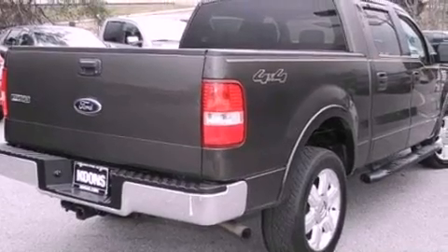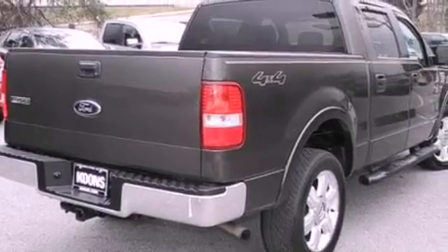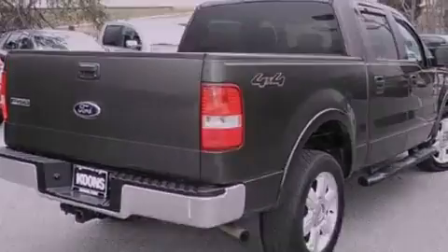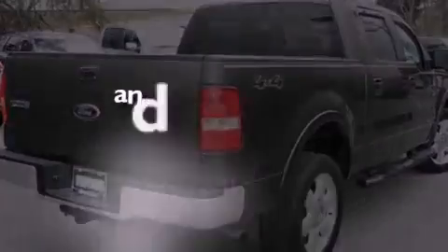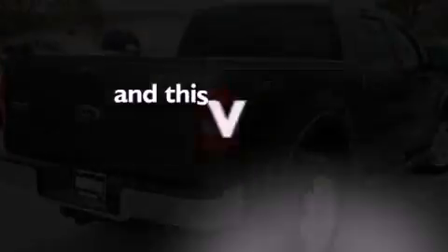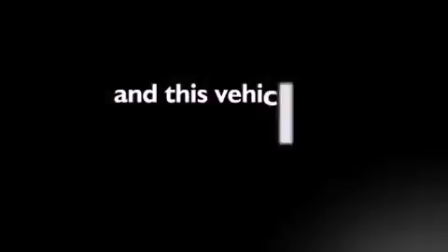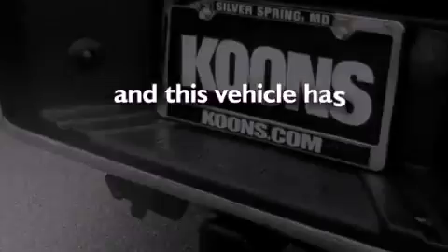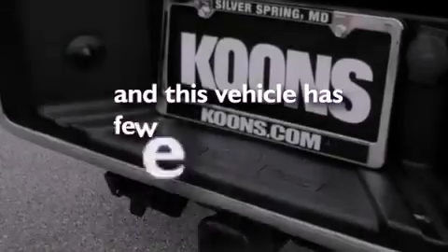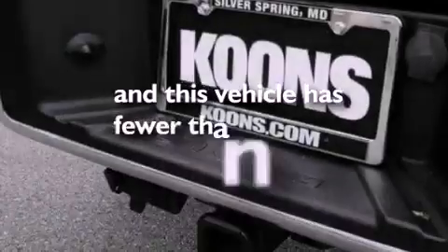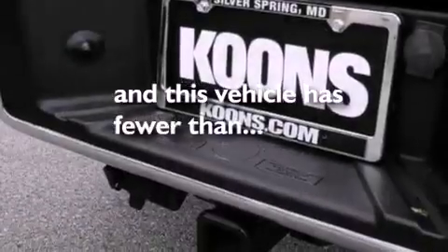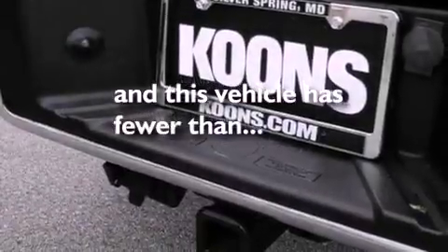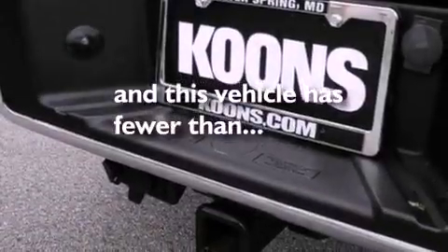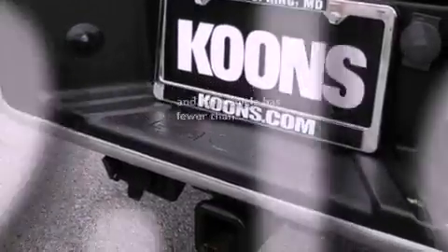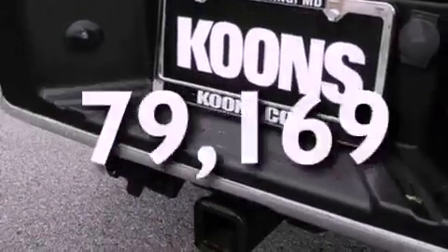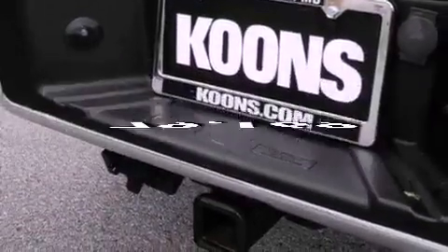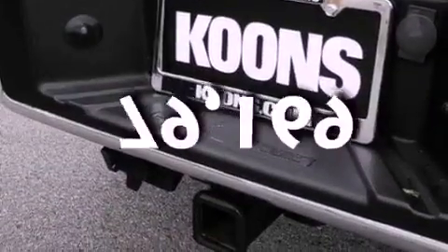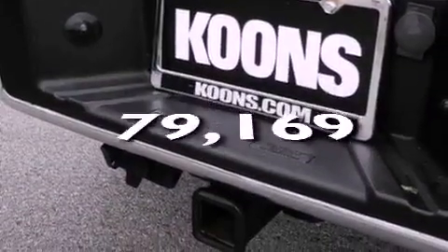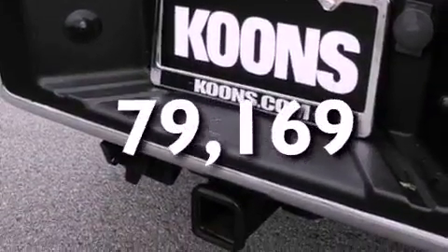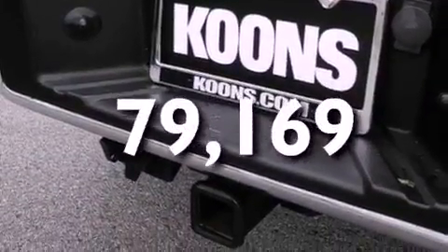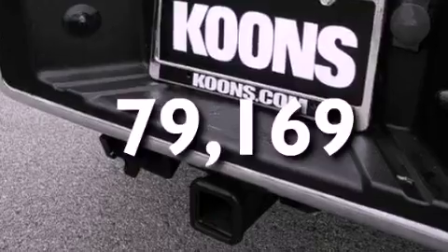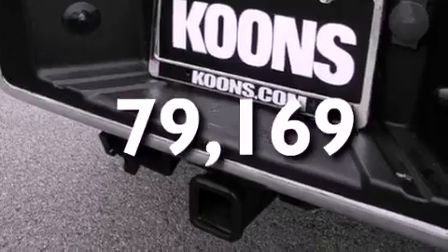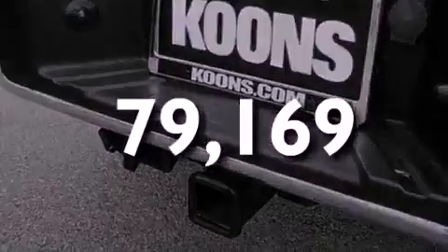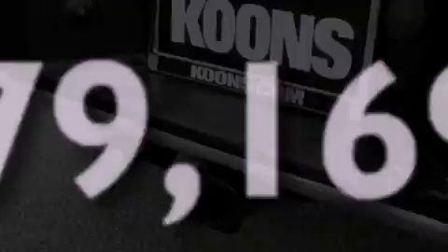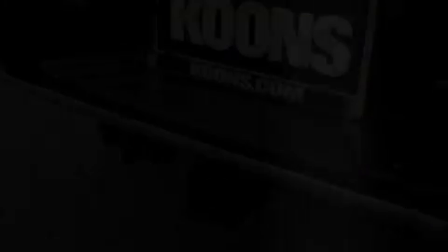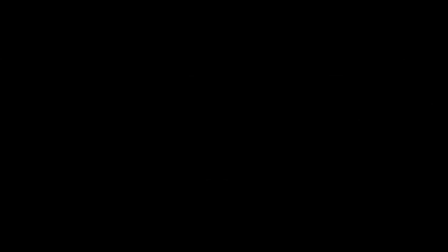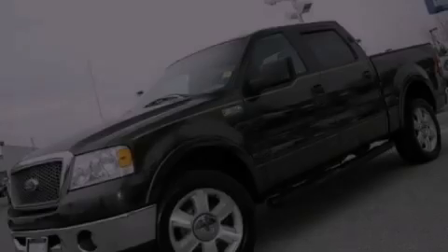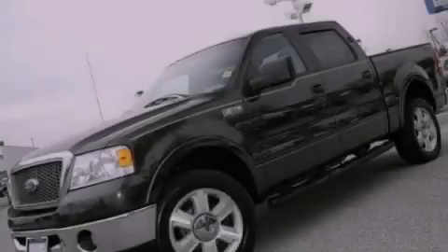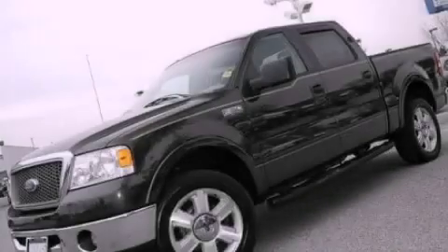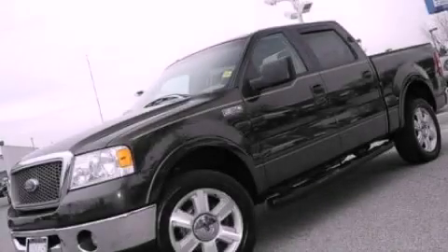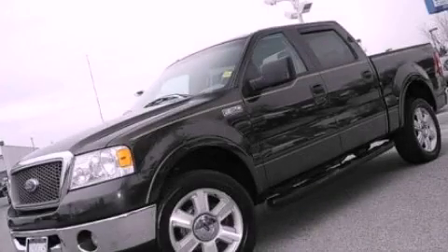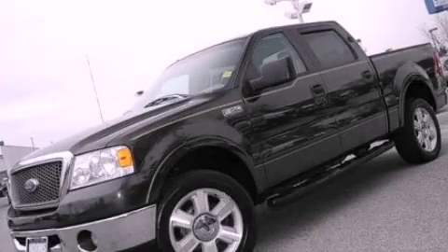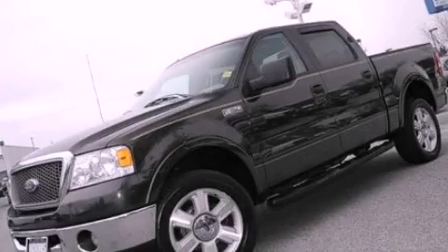This vehicle has fewer than 80,000 miles on the odometer. Please call today to reserve this vehicle for a test drive.